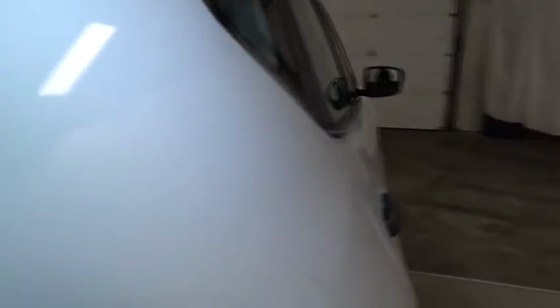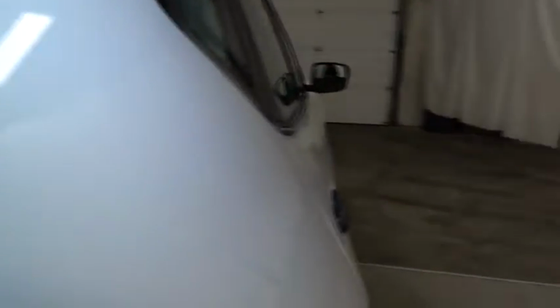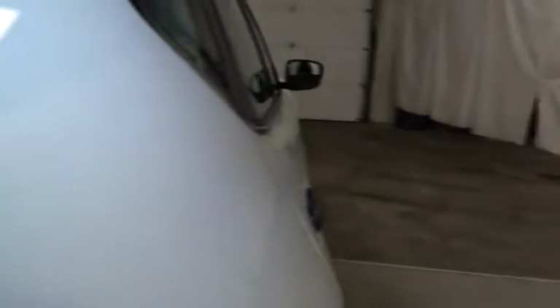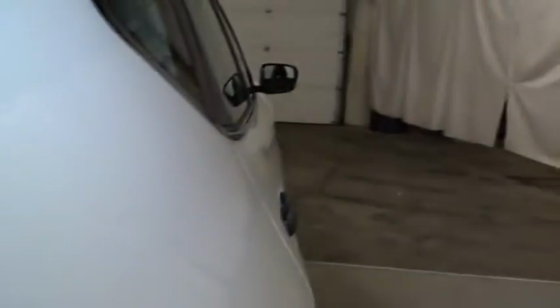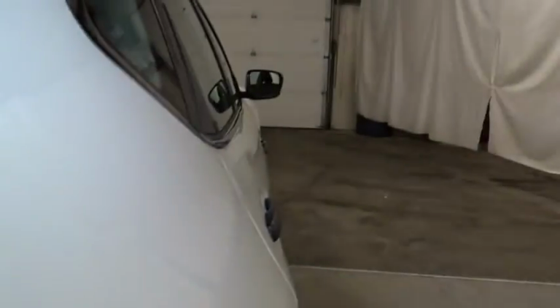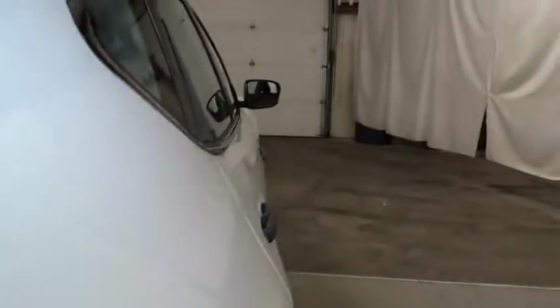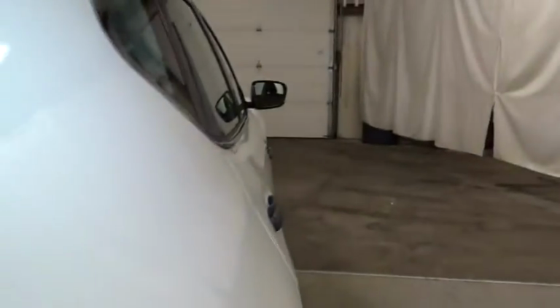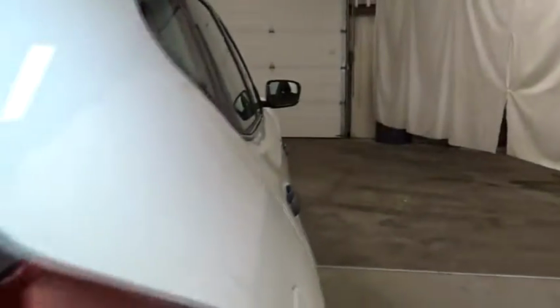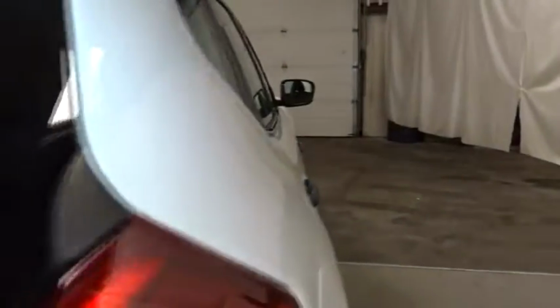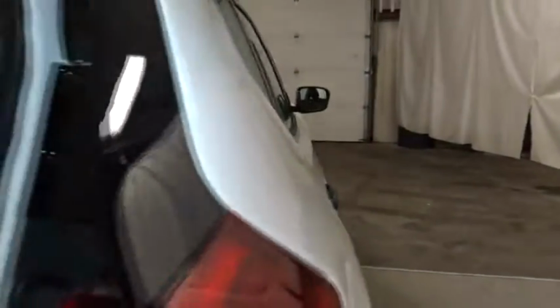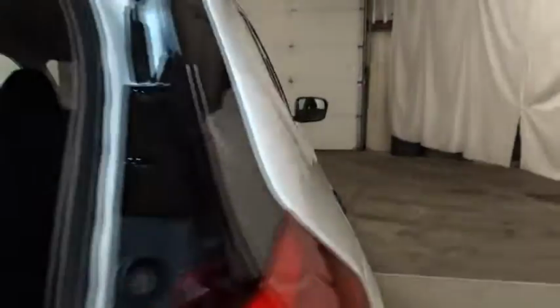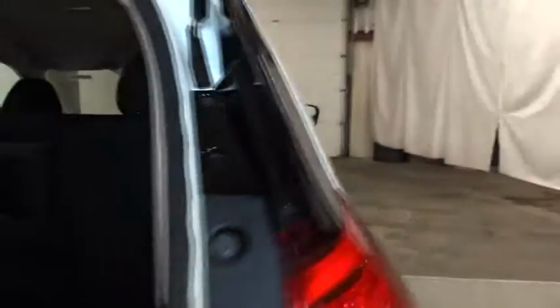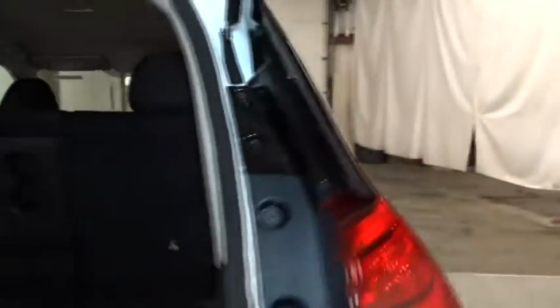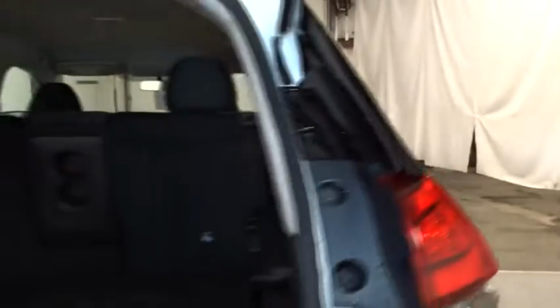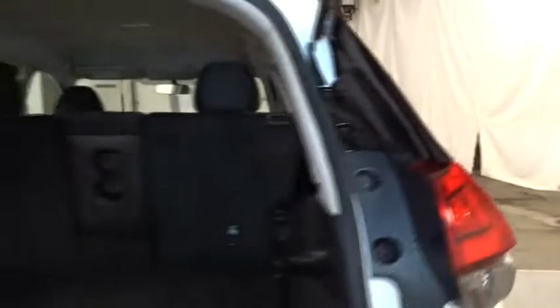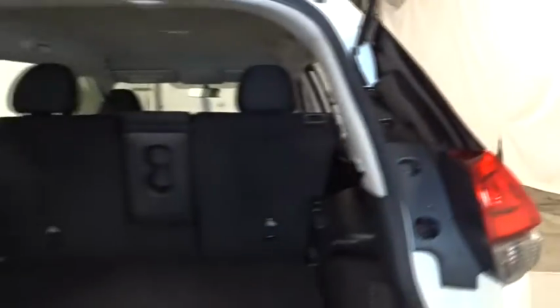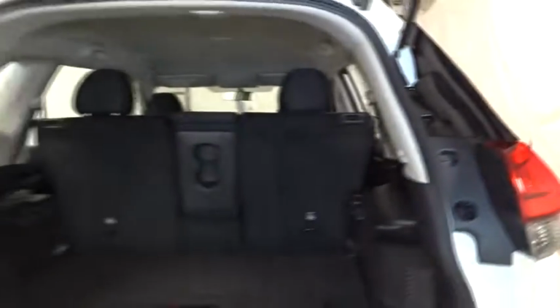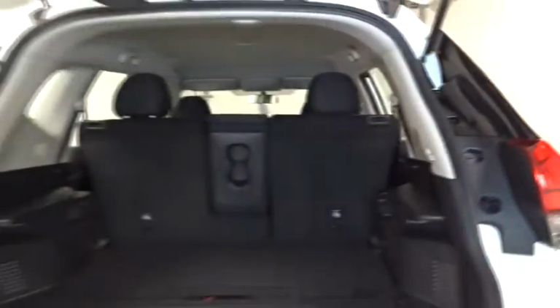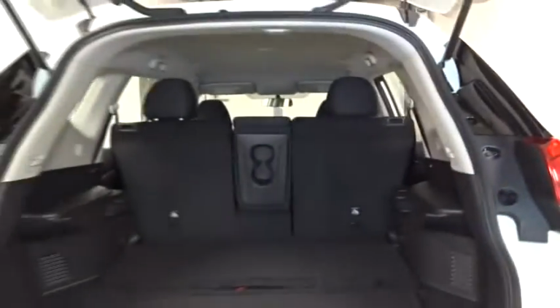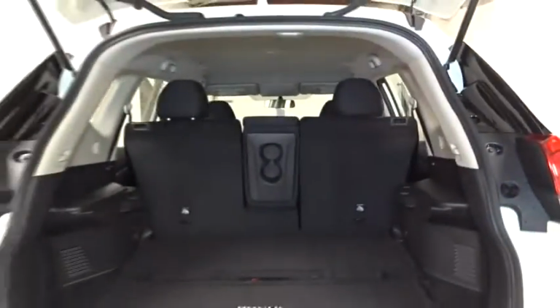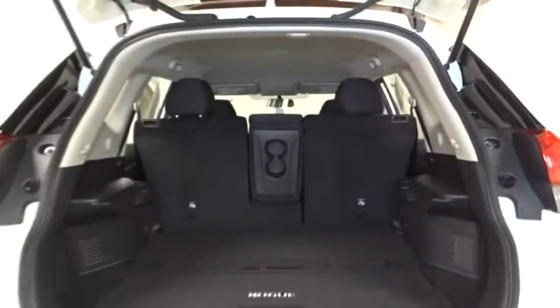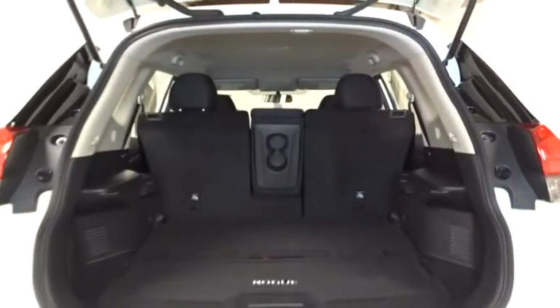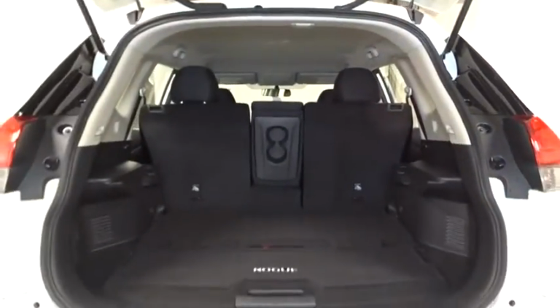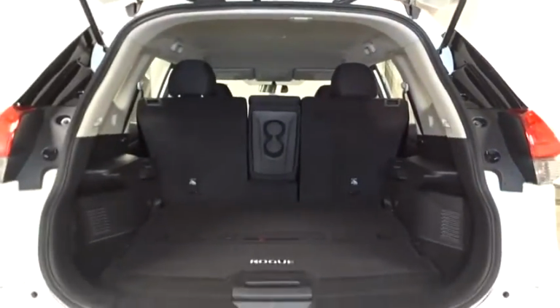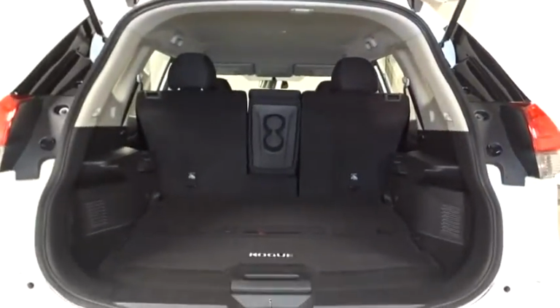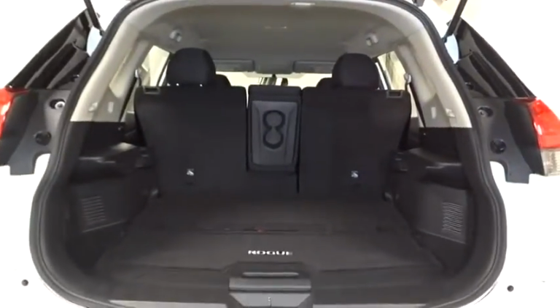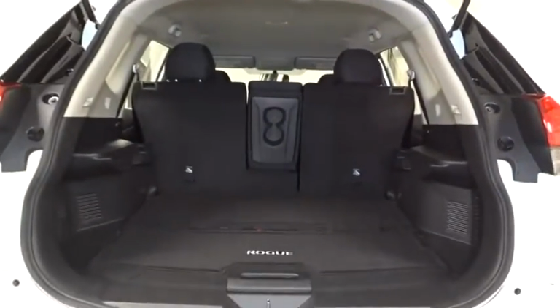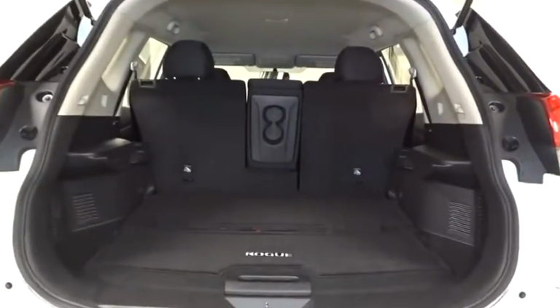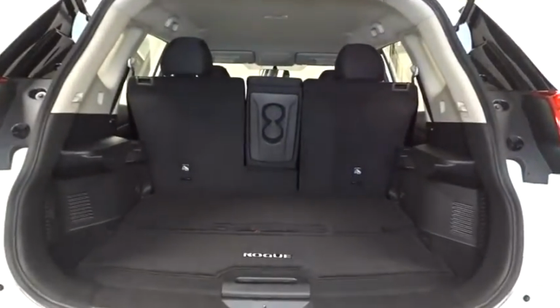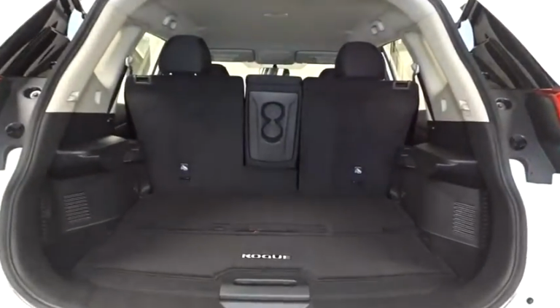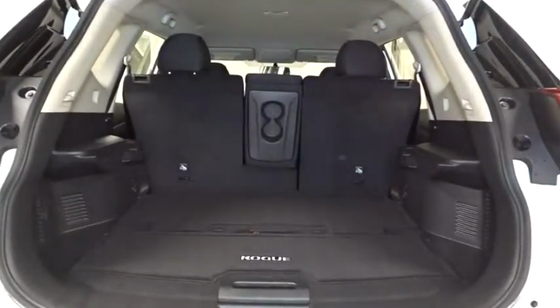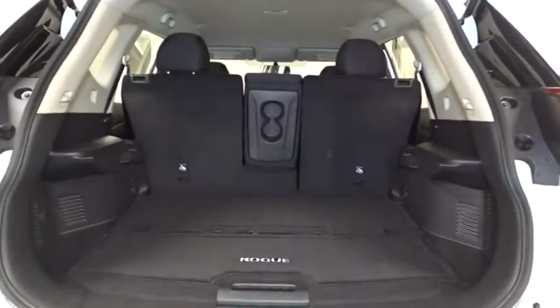Brake assist, cloth seat trim, engine immobilizer, black door handles, four-piece floor mat set.